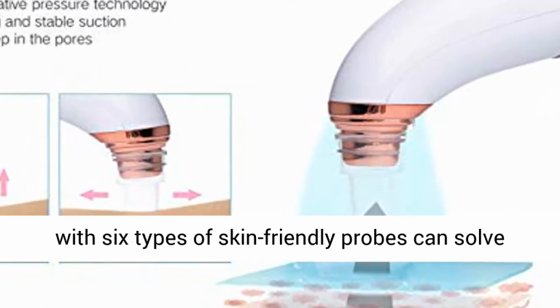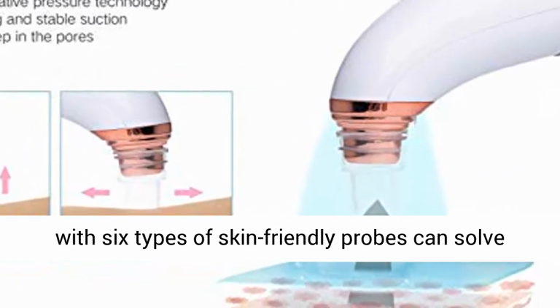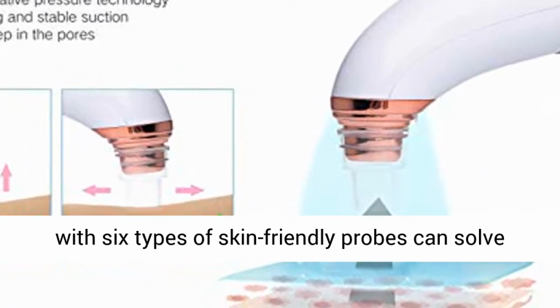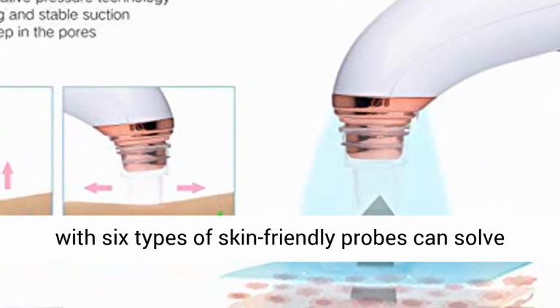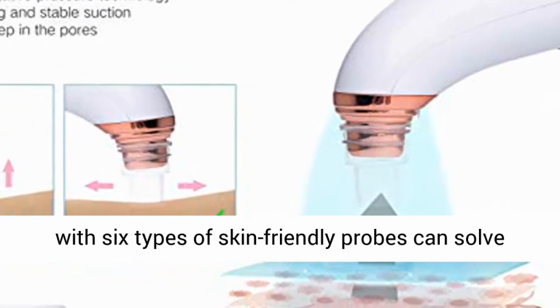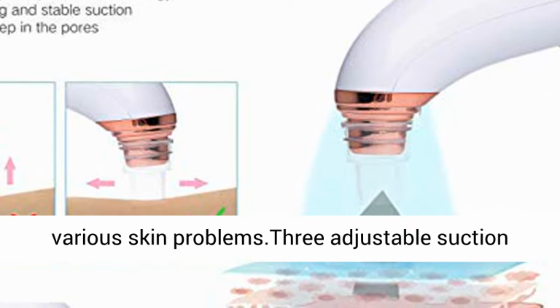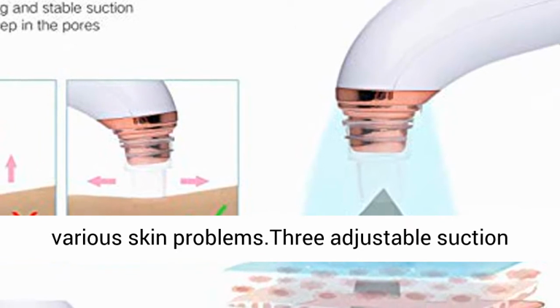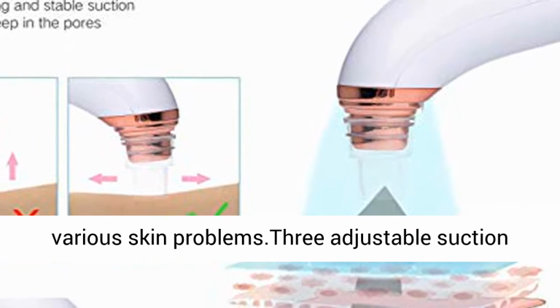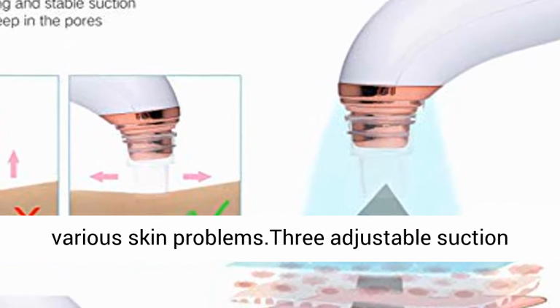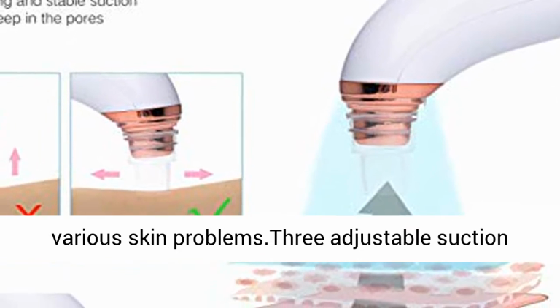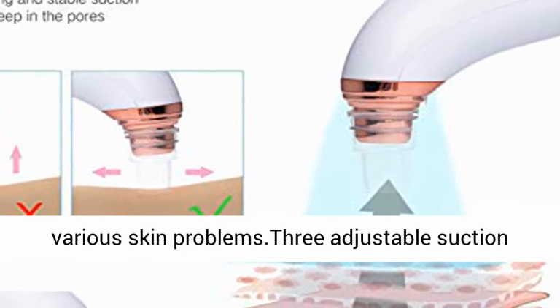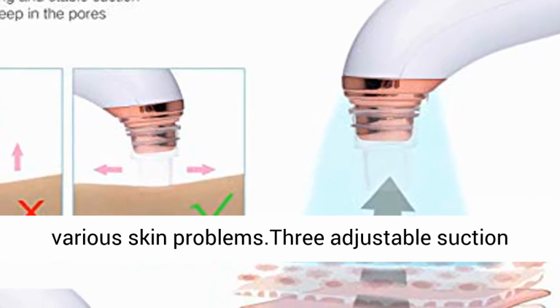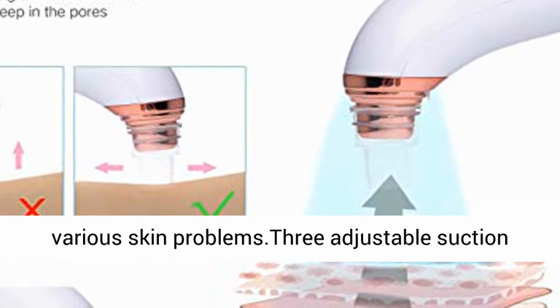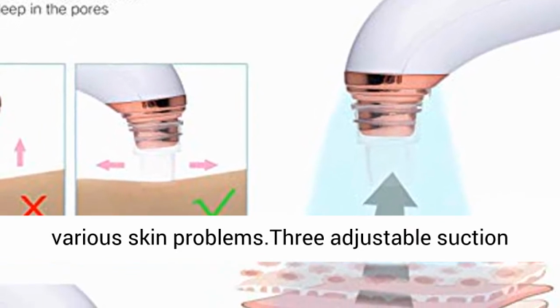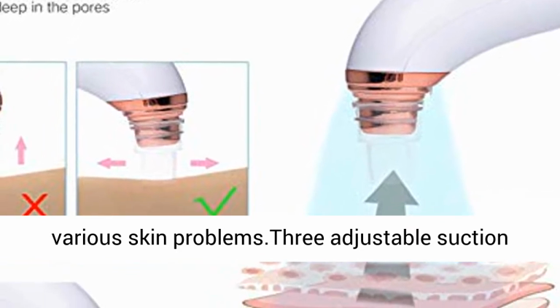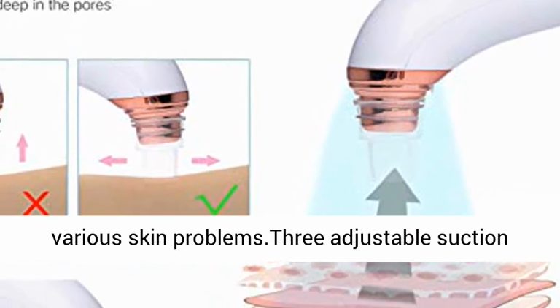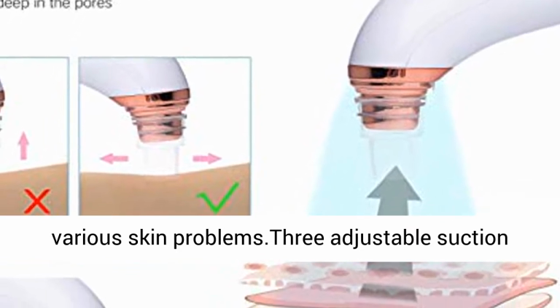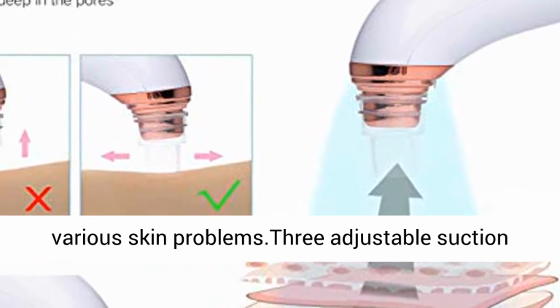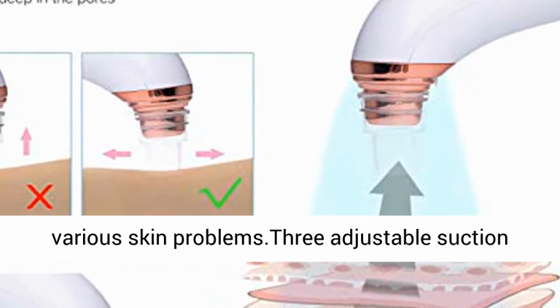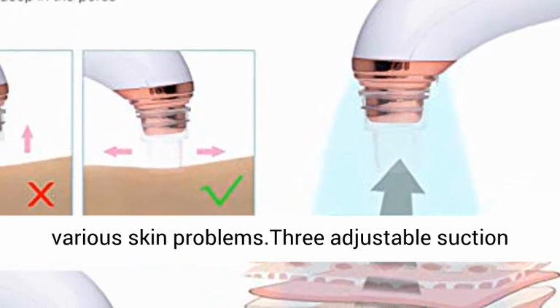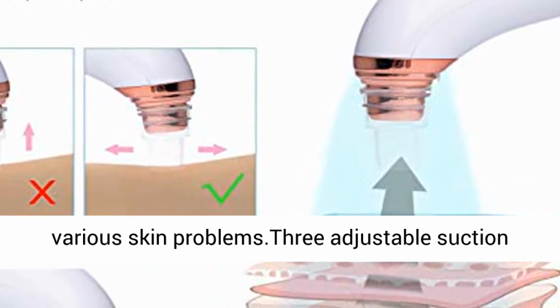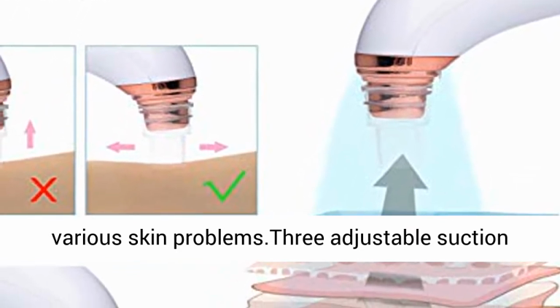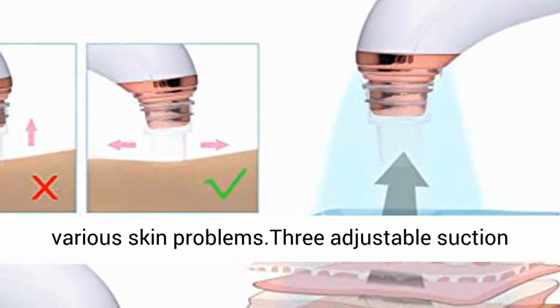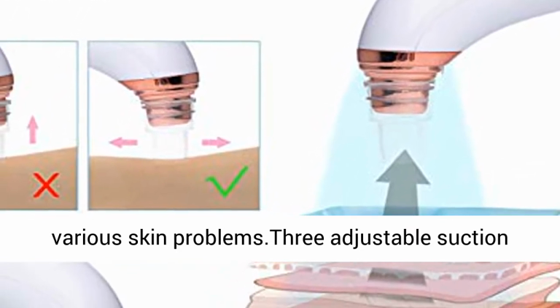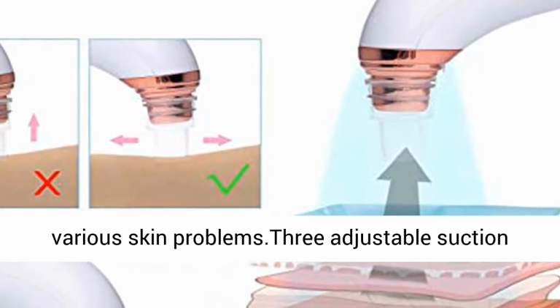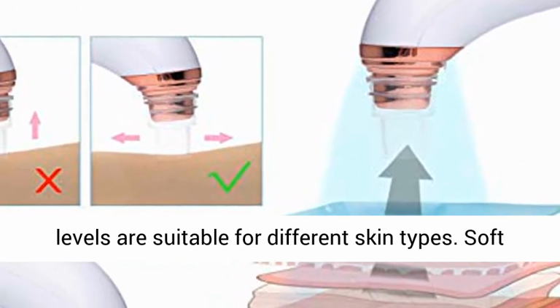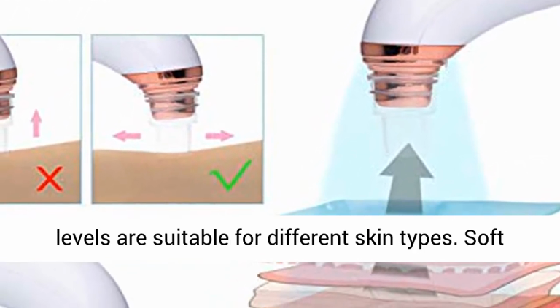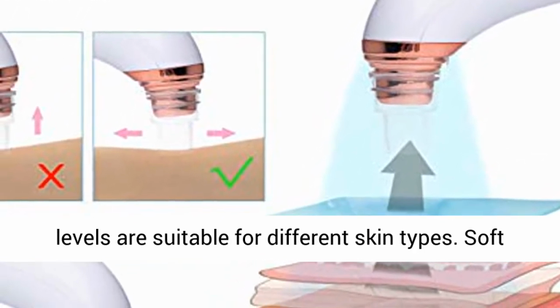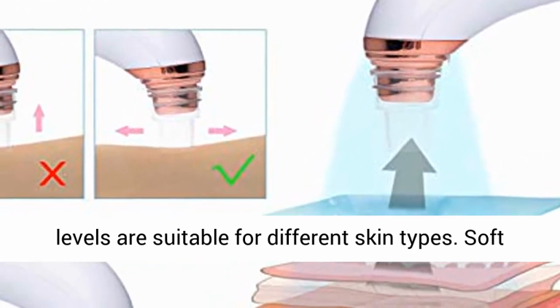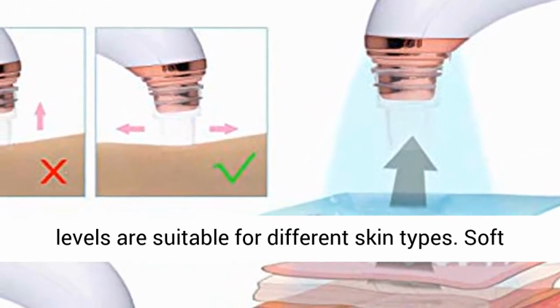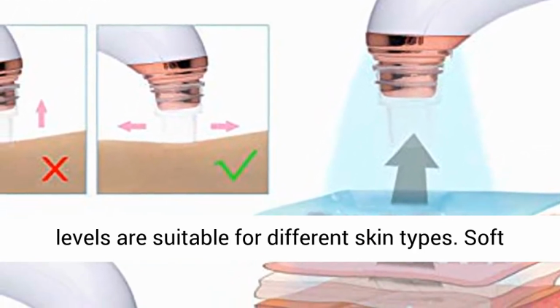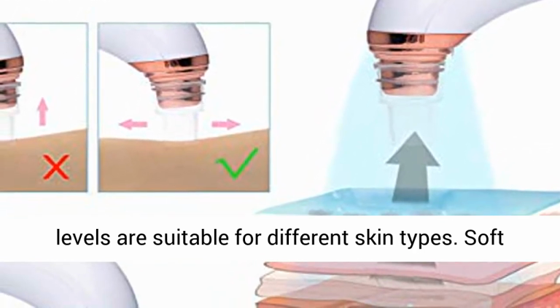3 Adjustable Suction Levels suitable for different skin types: Soft Mode for dry skin, Standard Mode for mixed skin, and Strong Mode for oily skin.